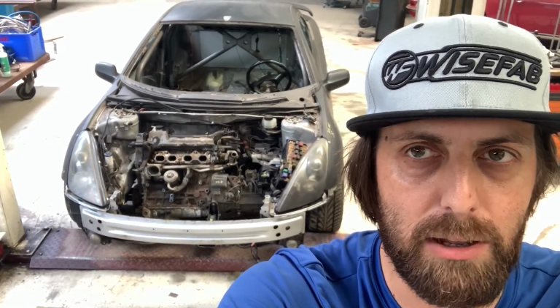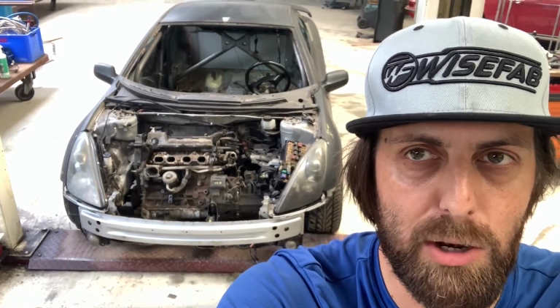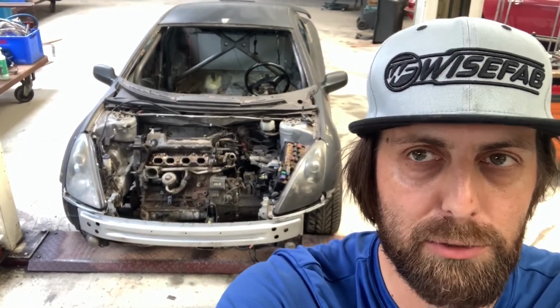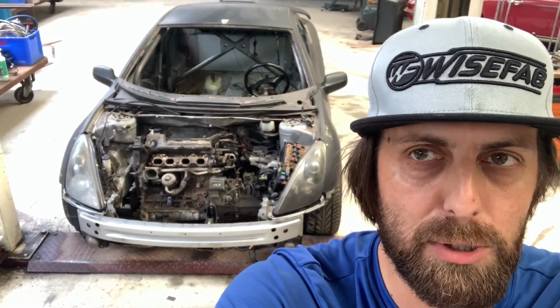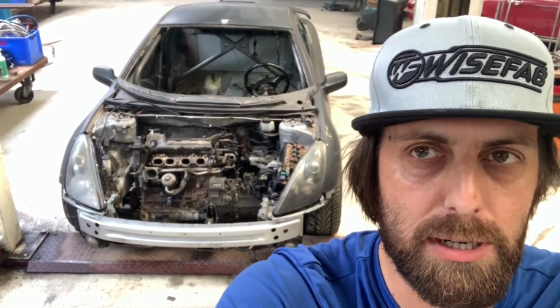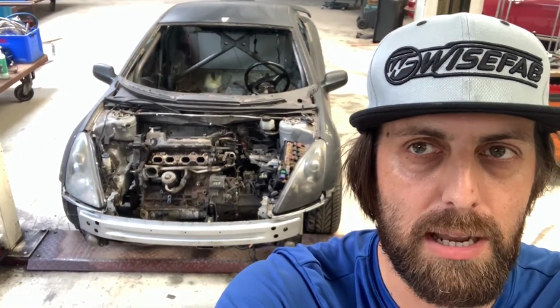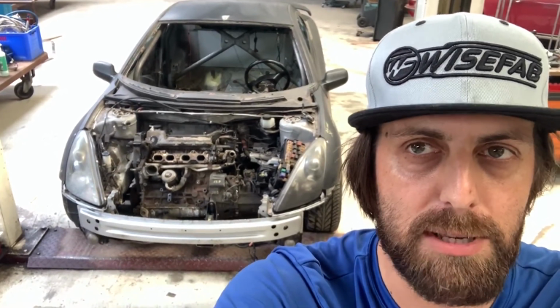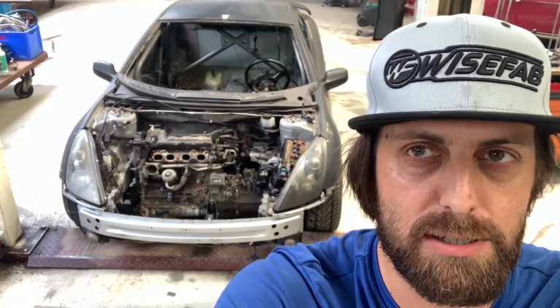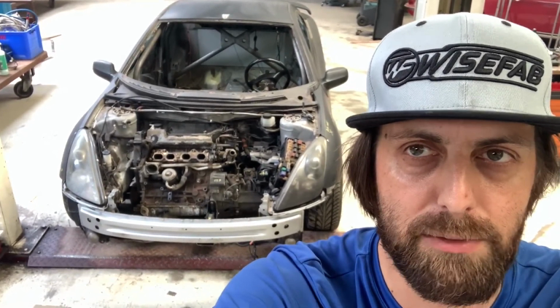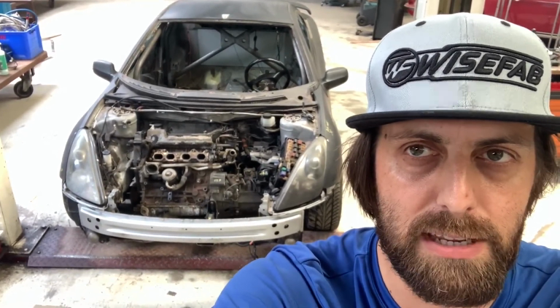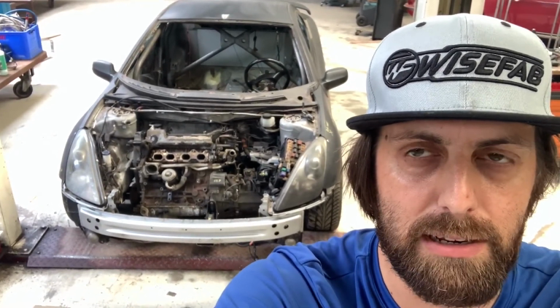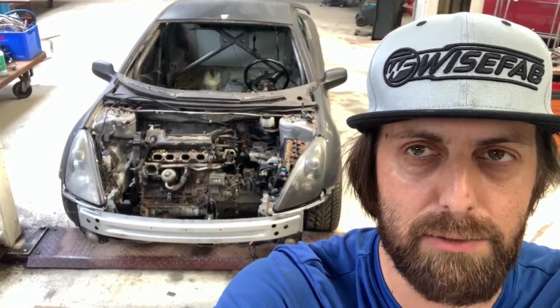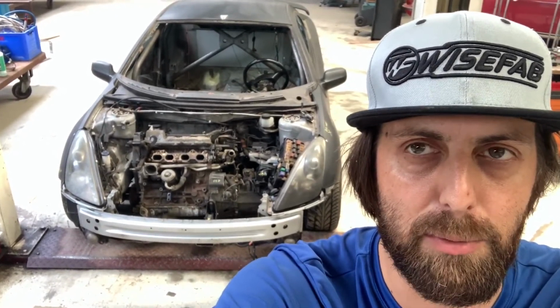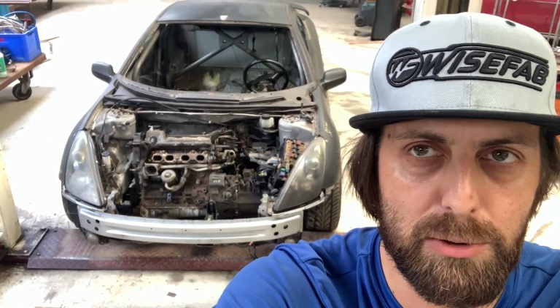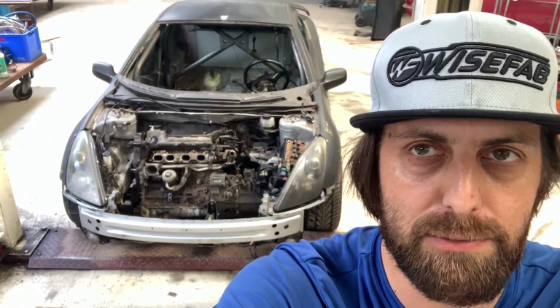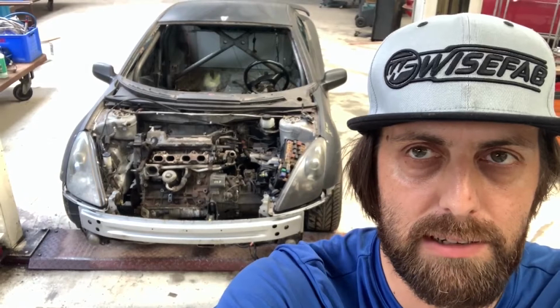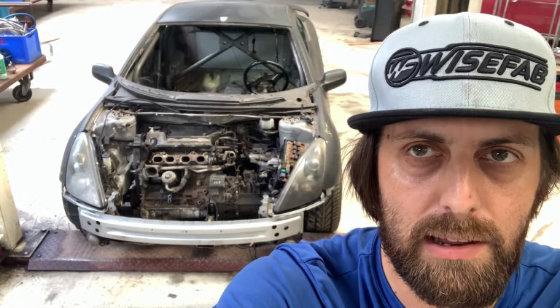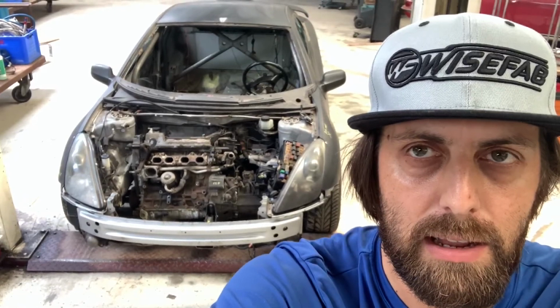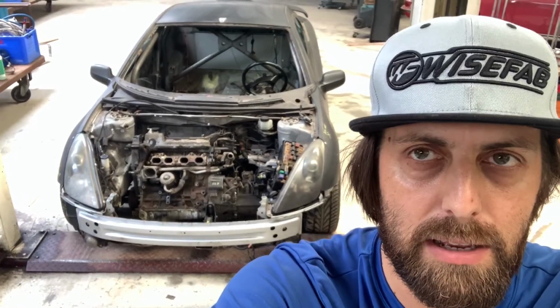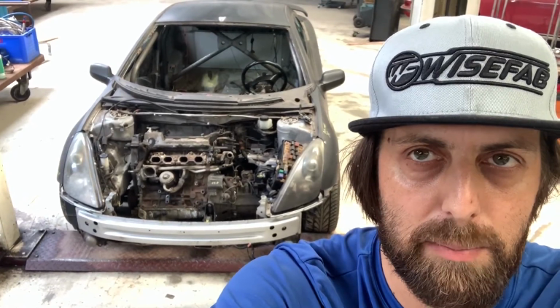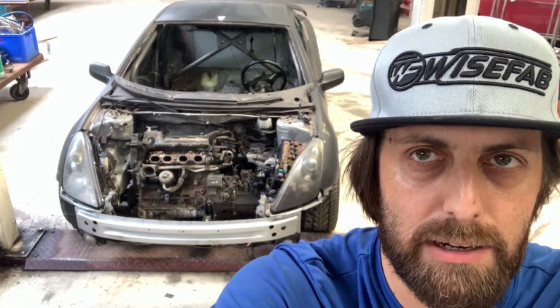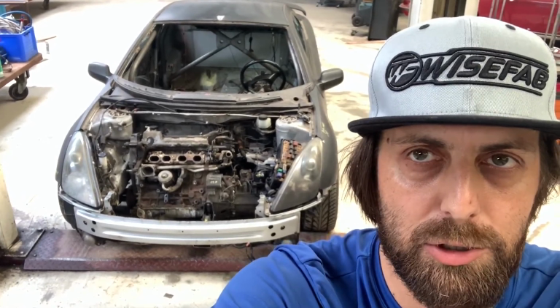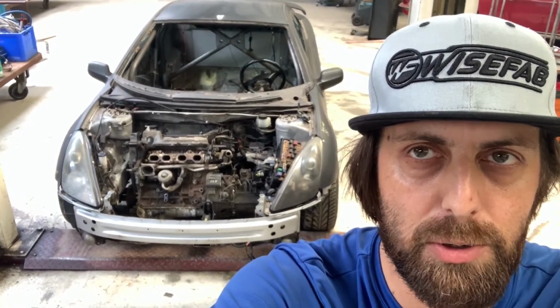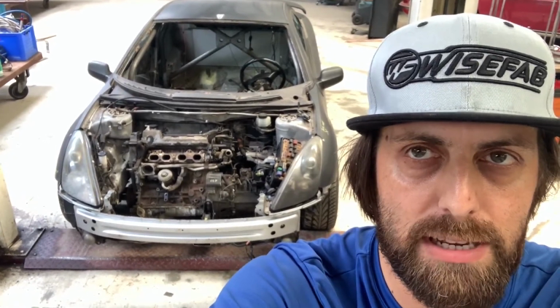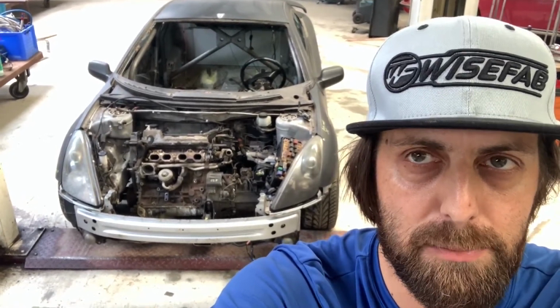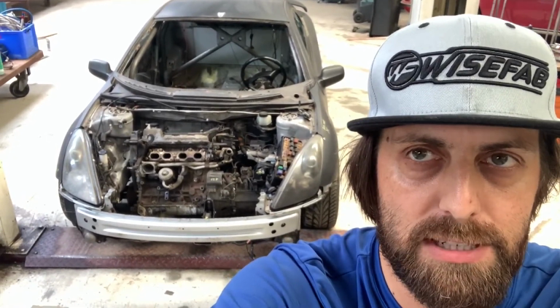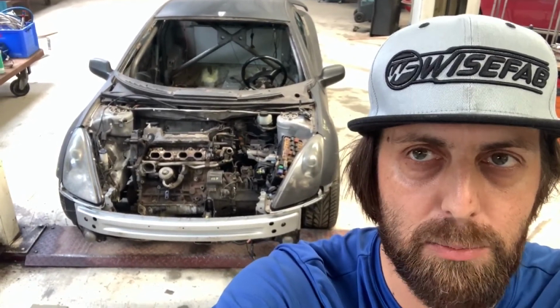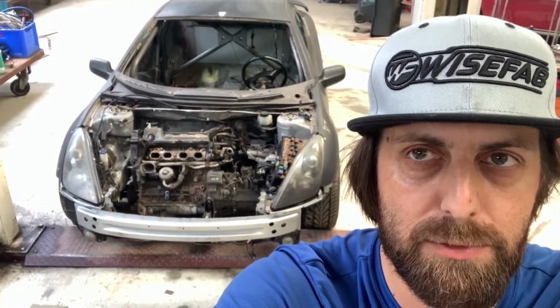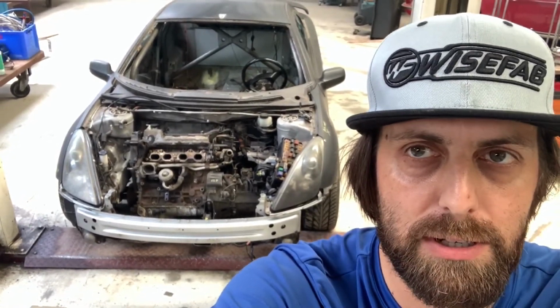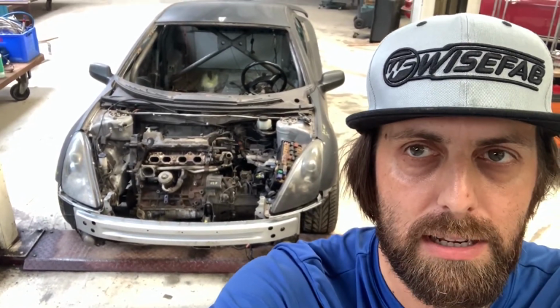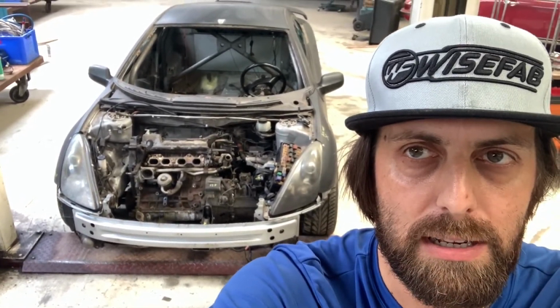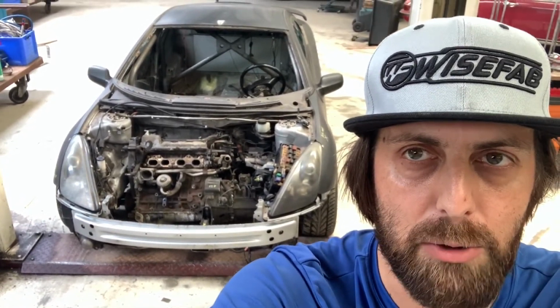It's been a lot of work because nothing even remotely fitted. I'll show you some things we've done on this car to make that happen.